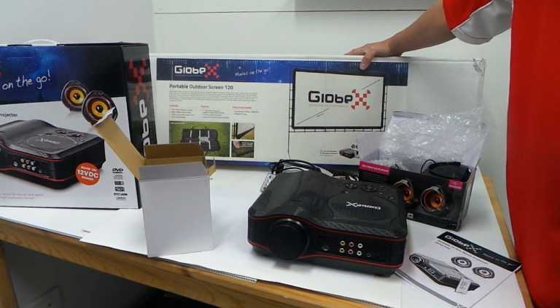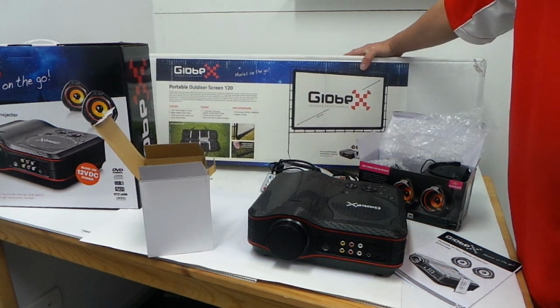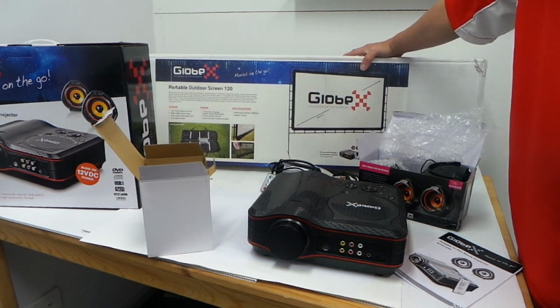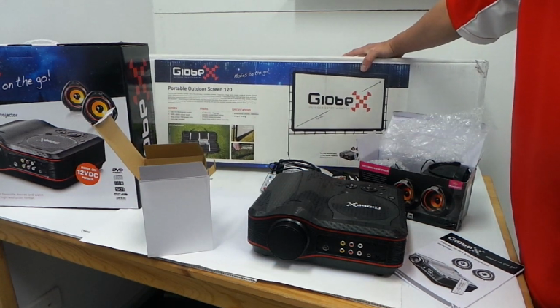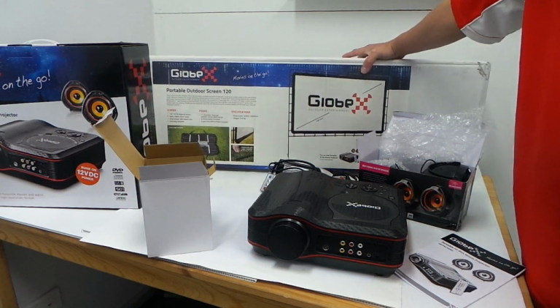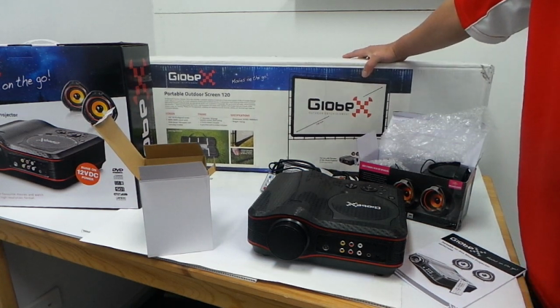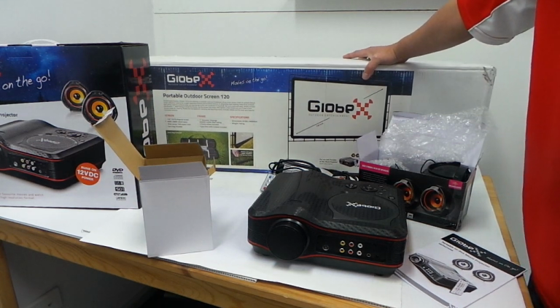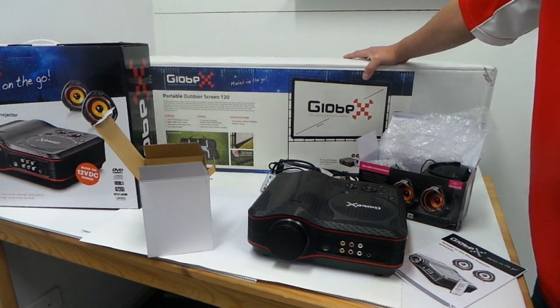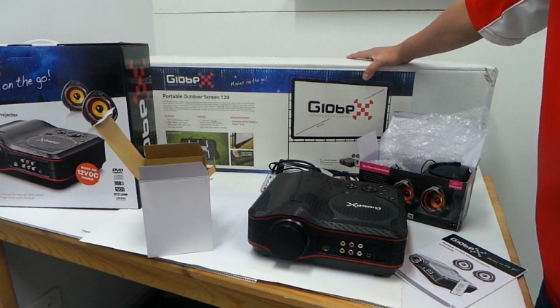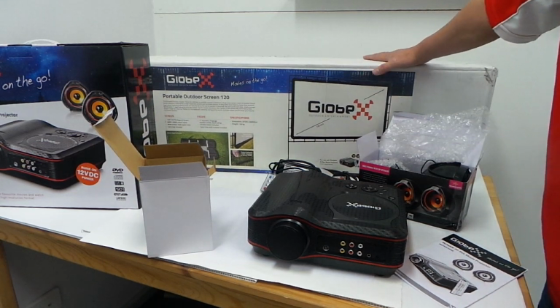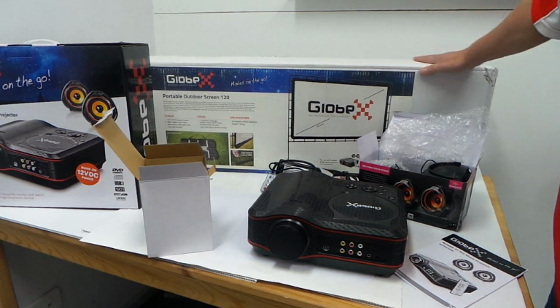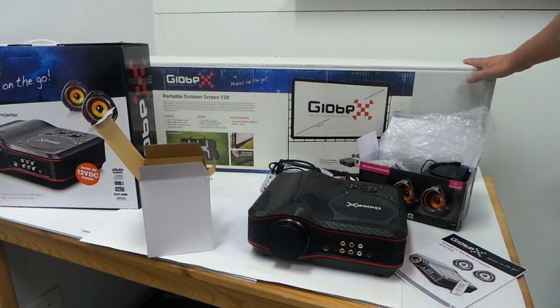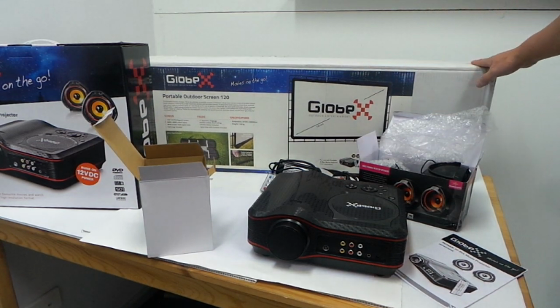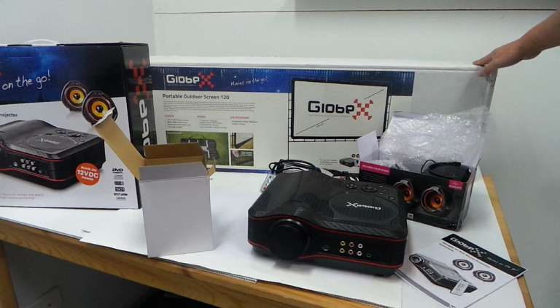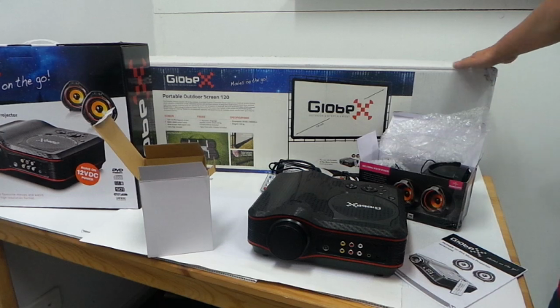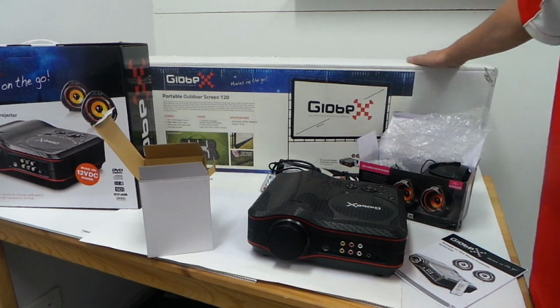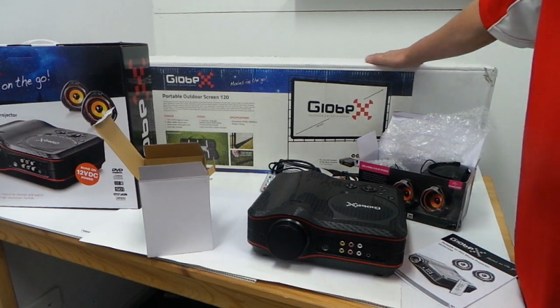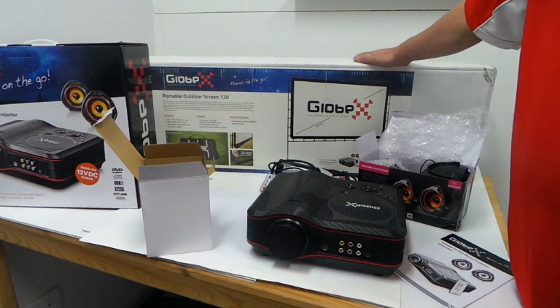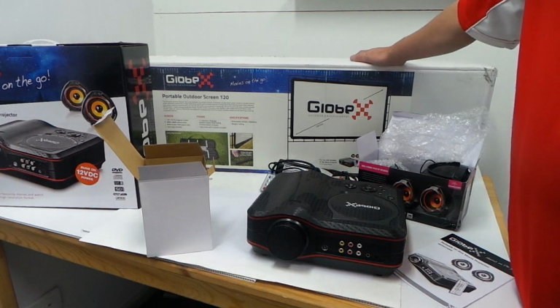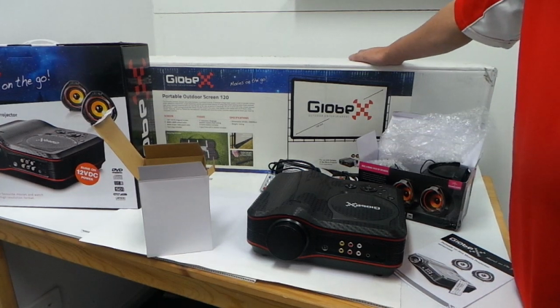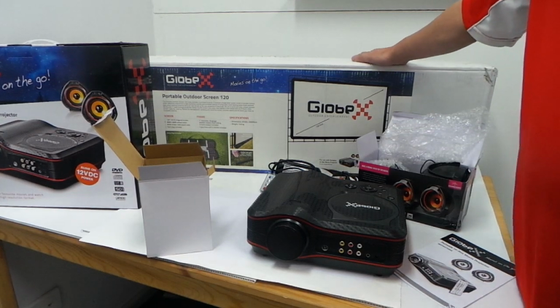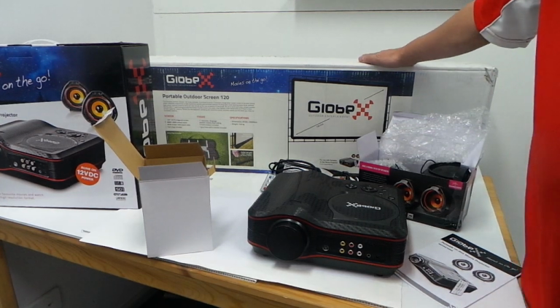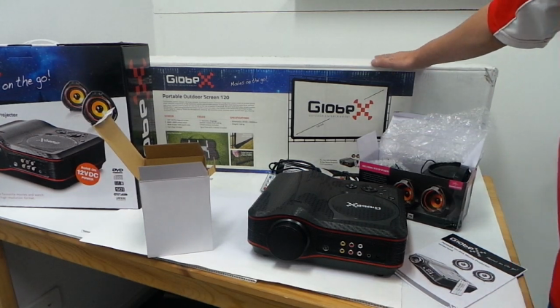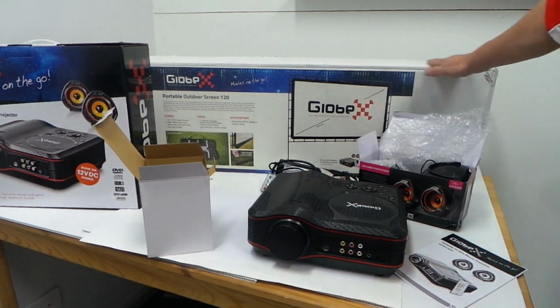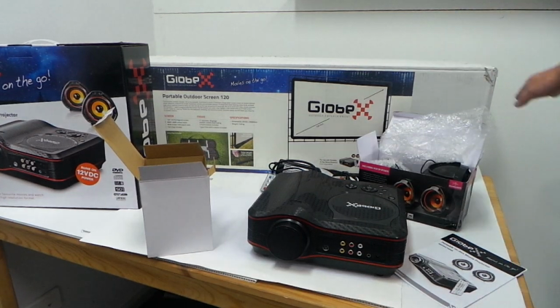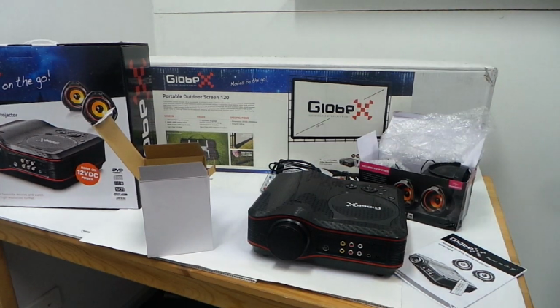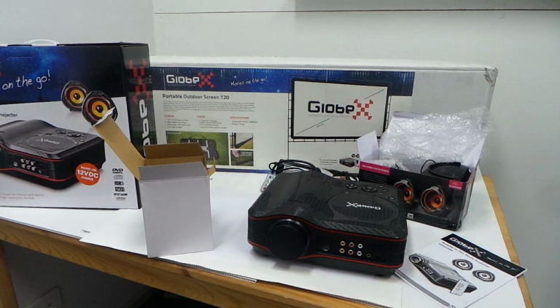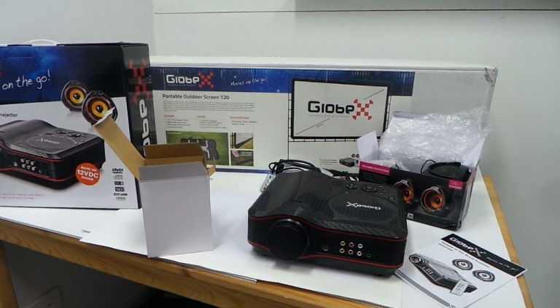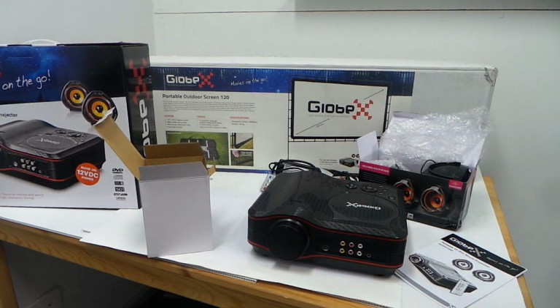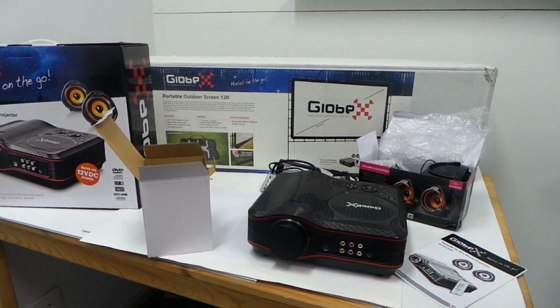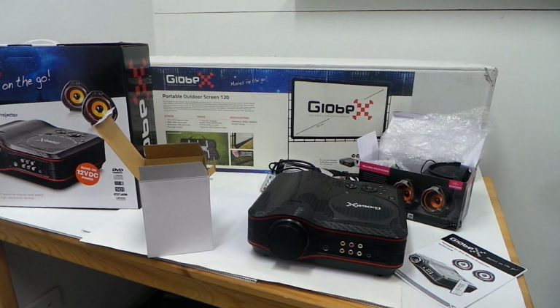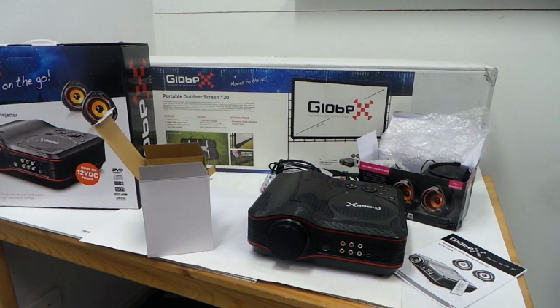Just check the descriptions or the website provided for more details about these products. Thanks for watching.